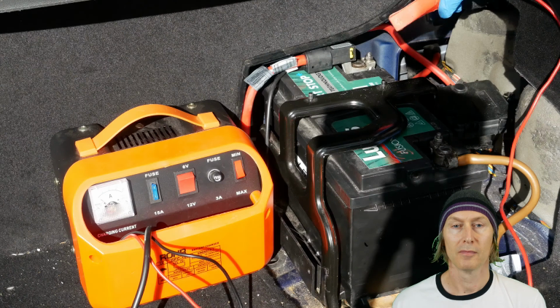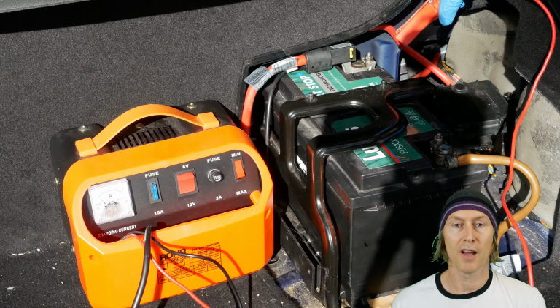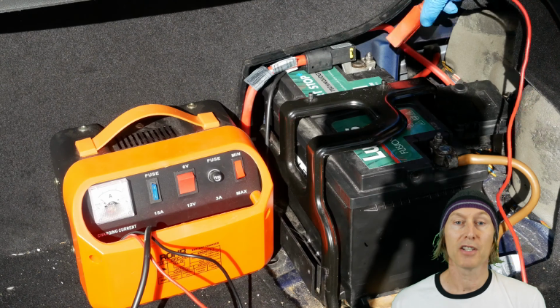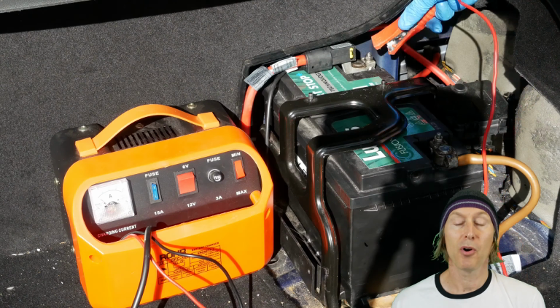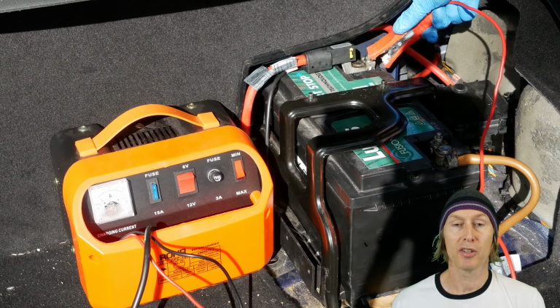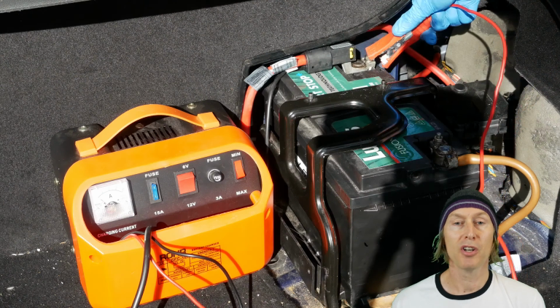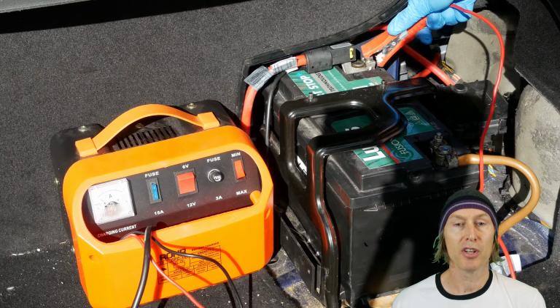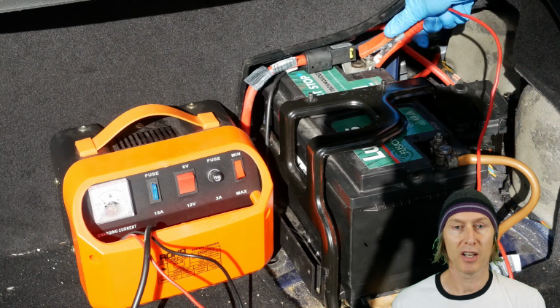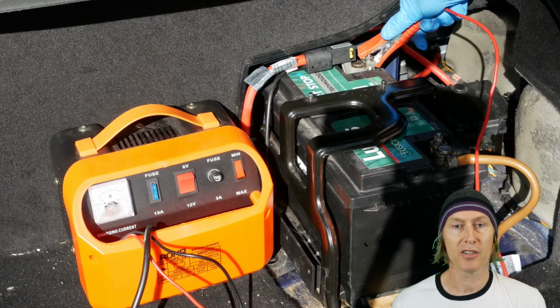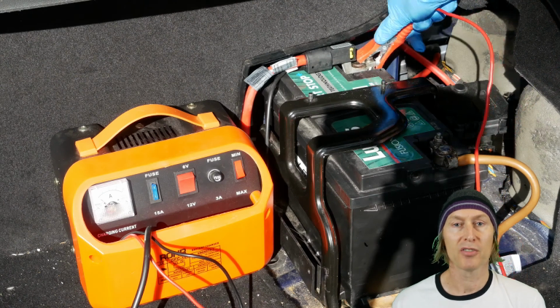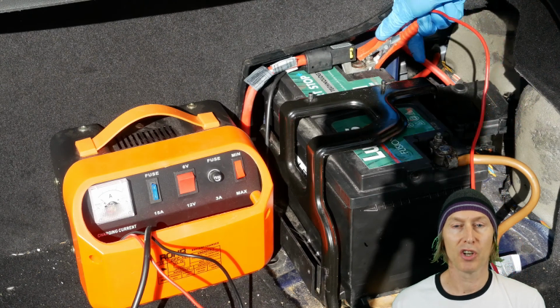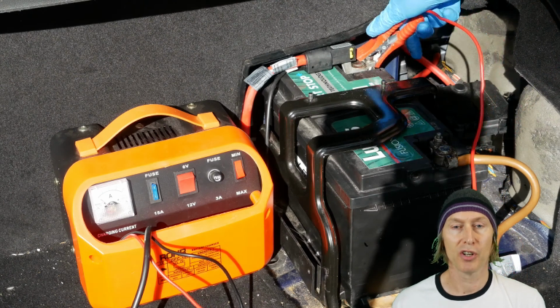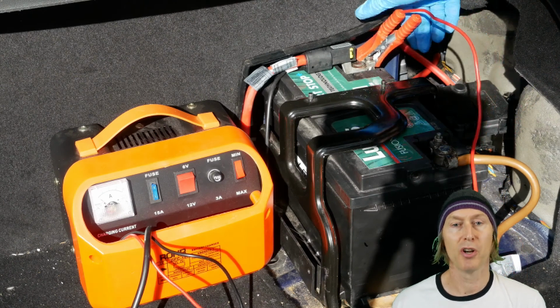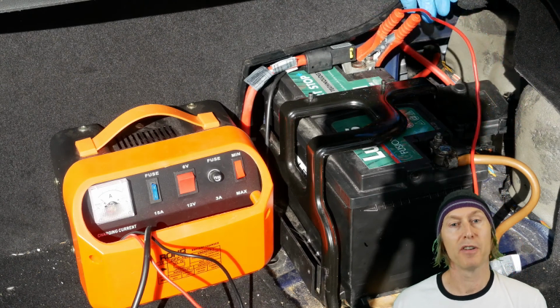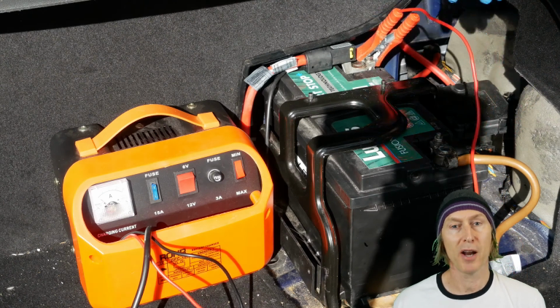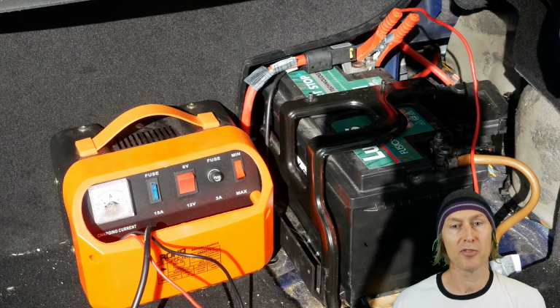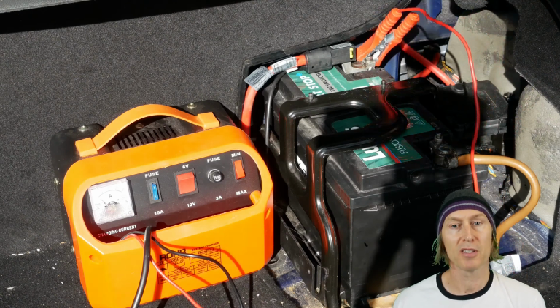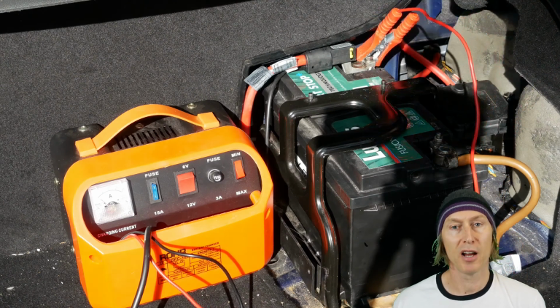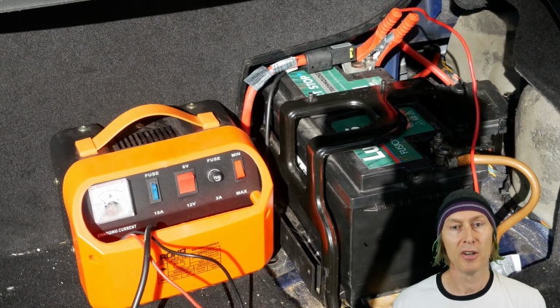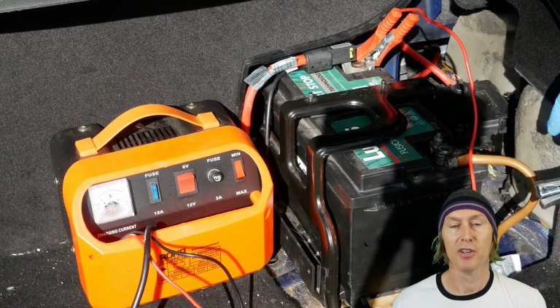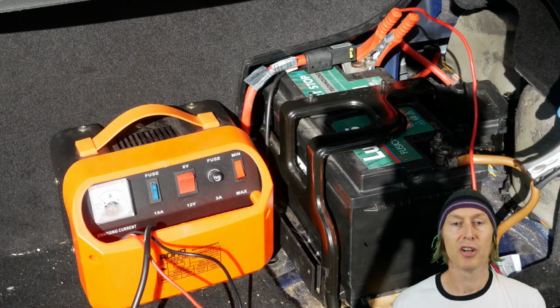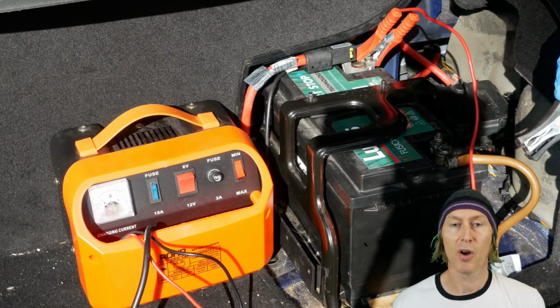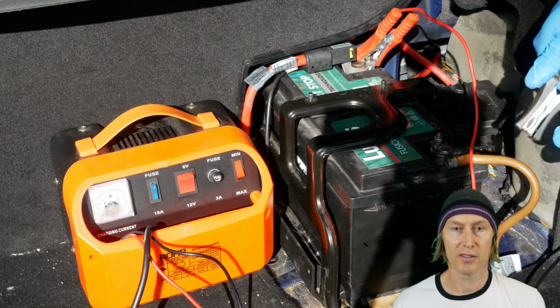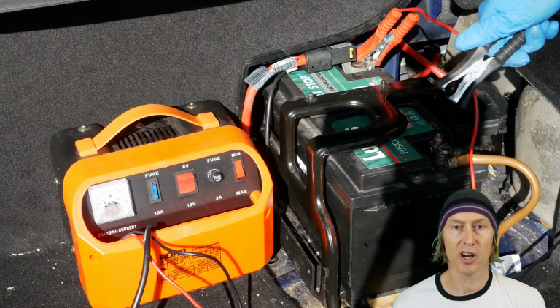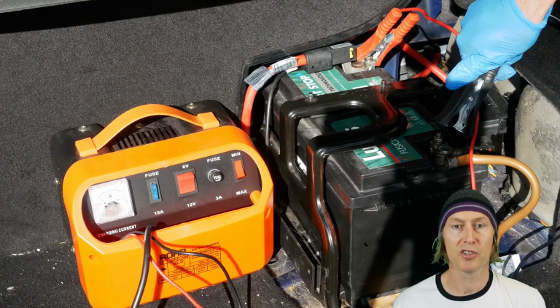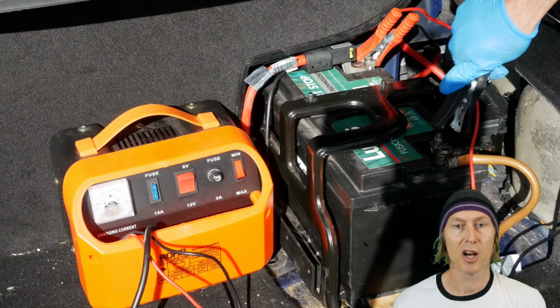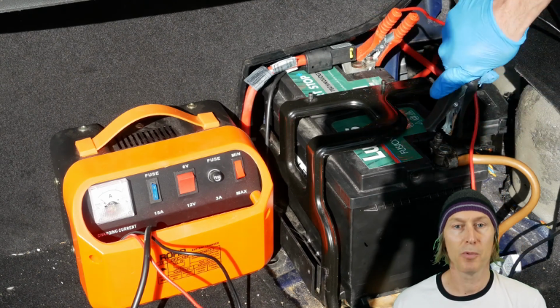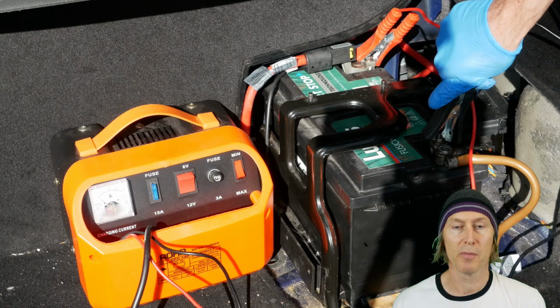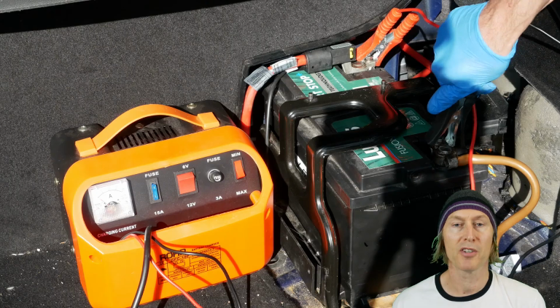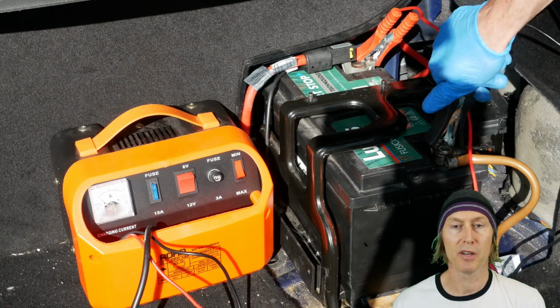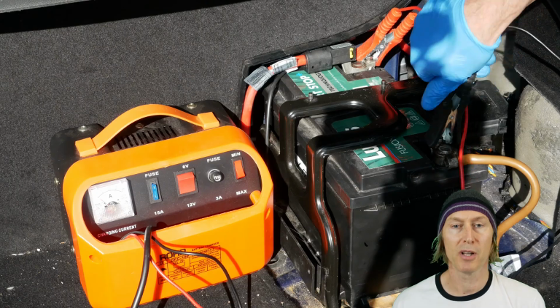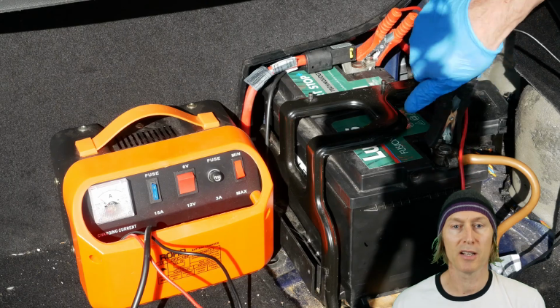At this point you know your connections are good, but if your battery is low you can go ahead and charge it up with the battery in place.